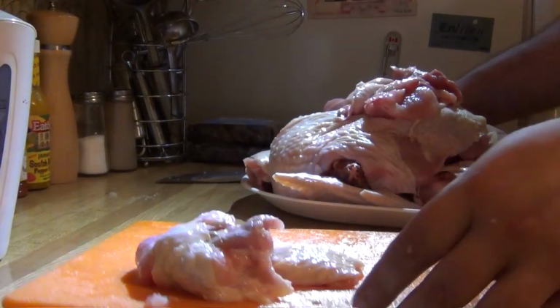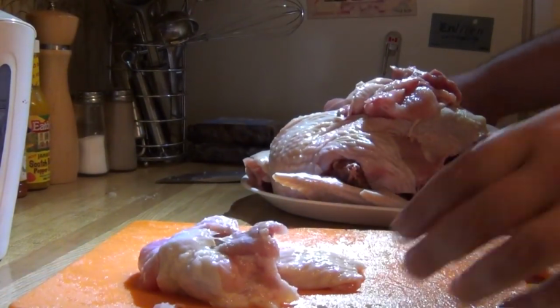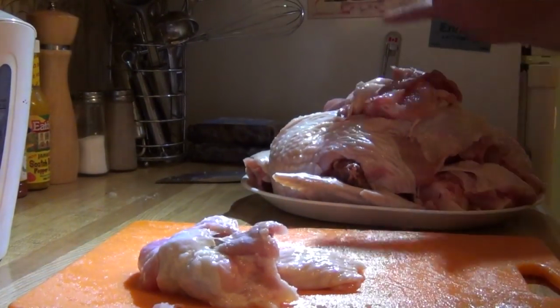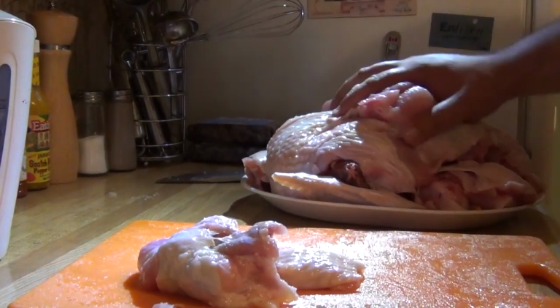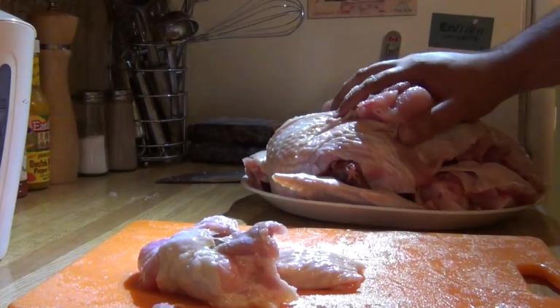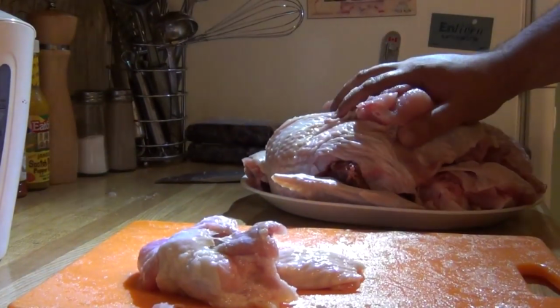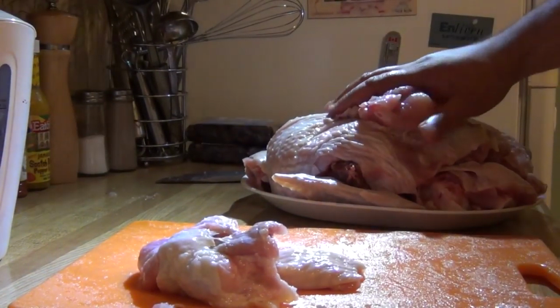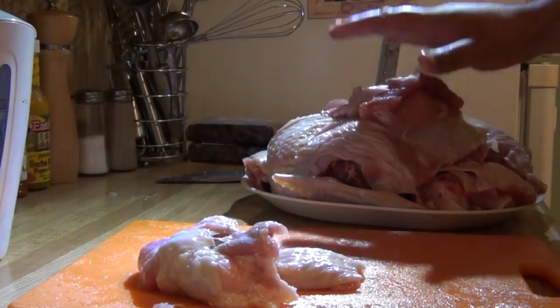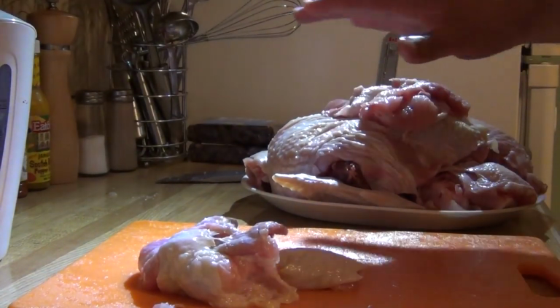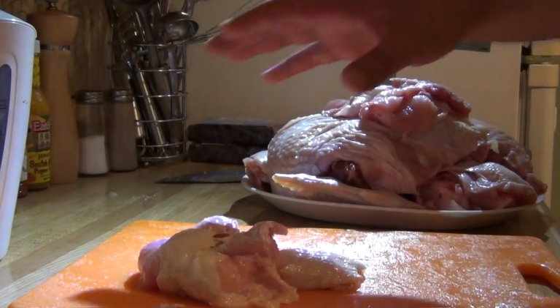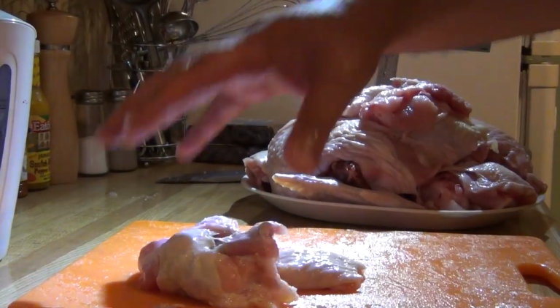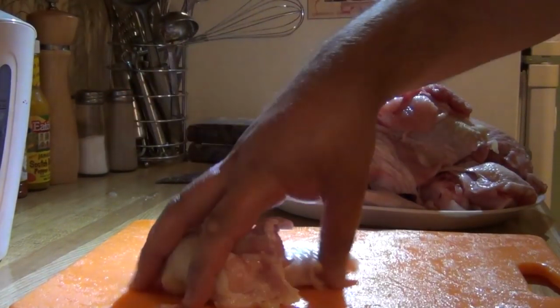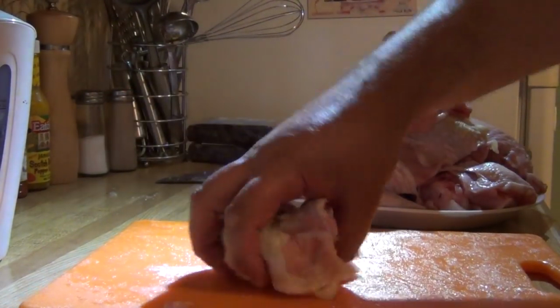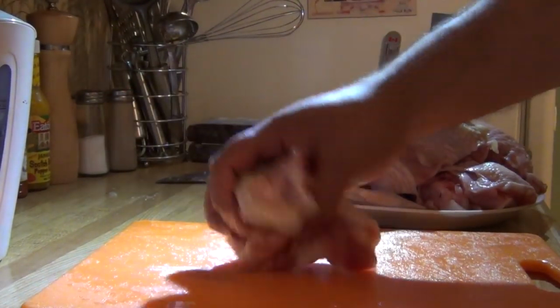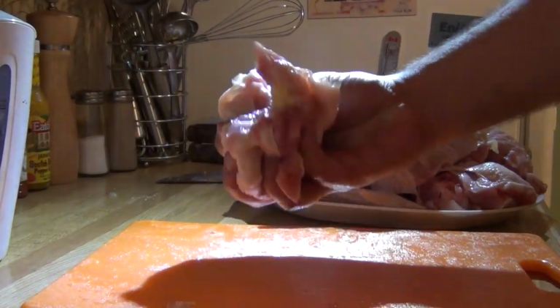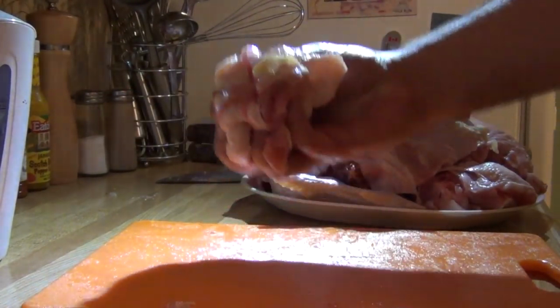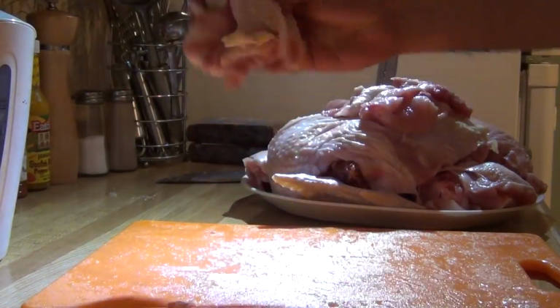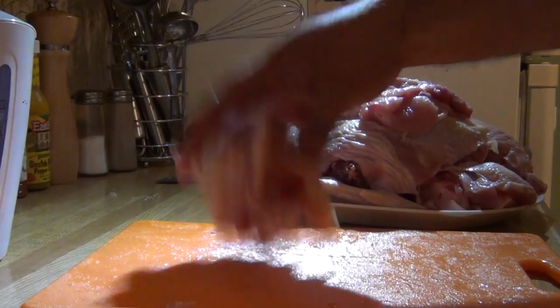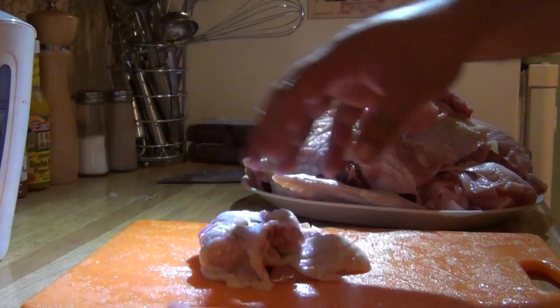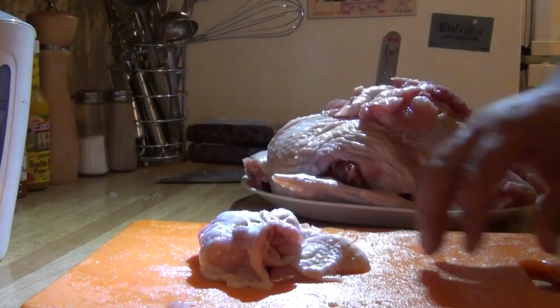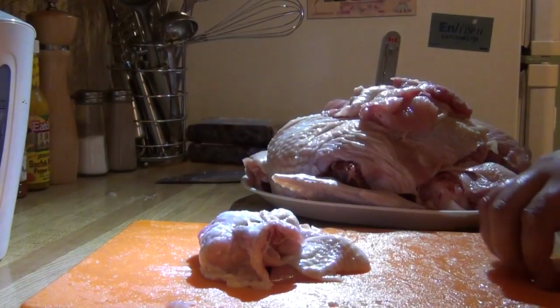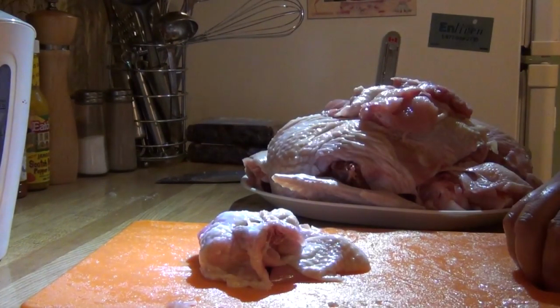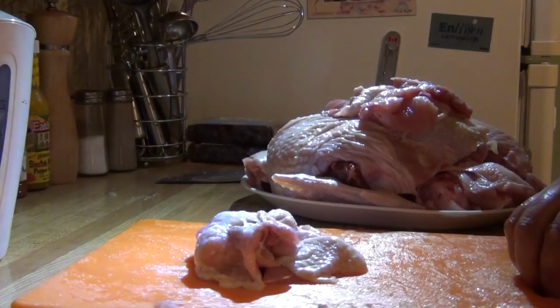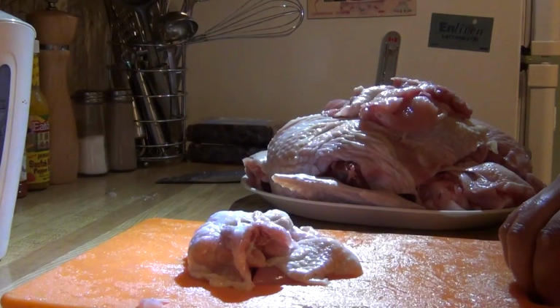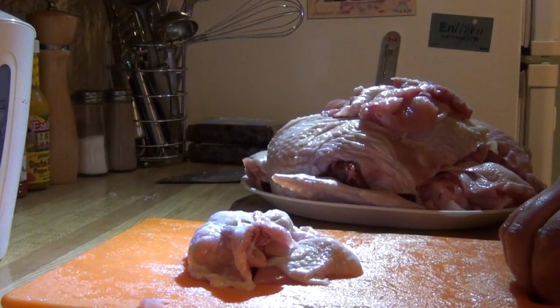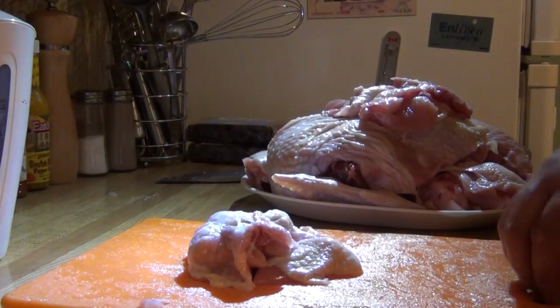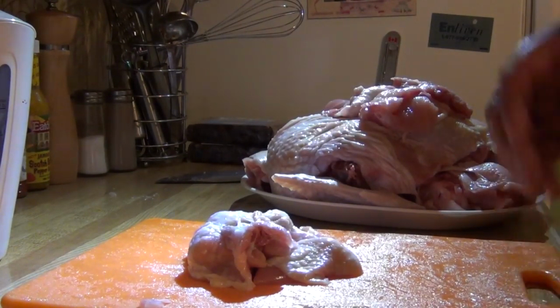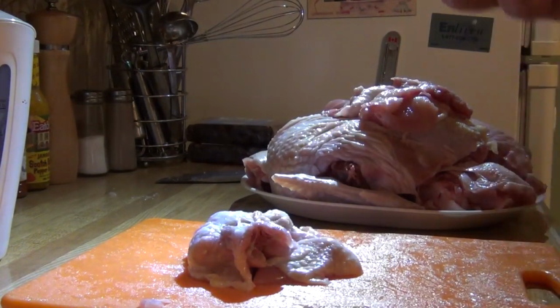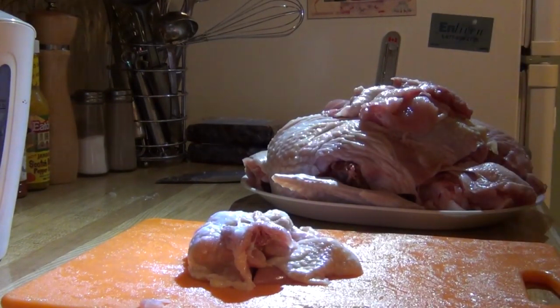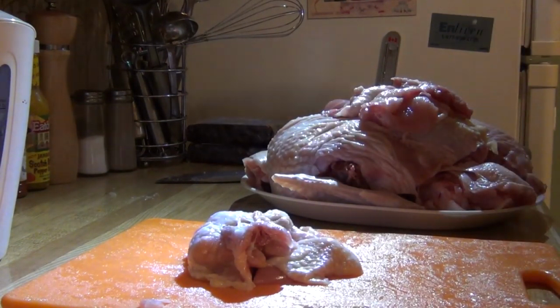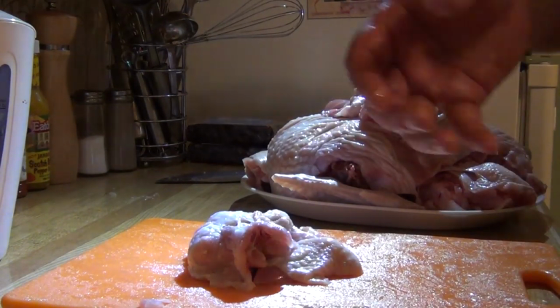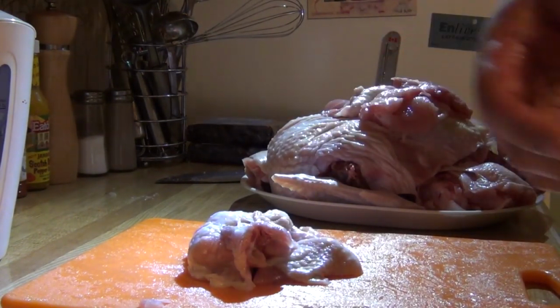All of our trimmings we use to be rendered down and used for stock. Here's your two very tender pieces of meat.